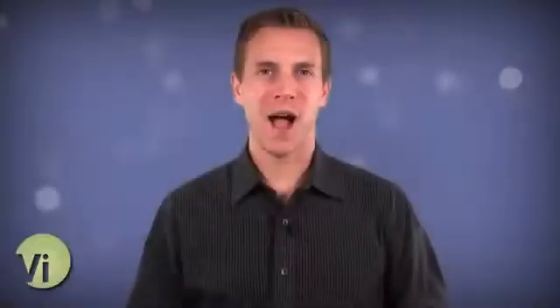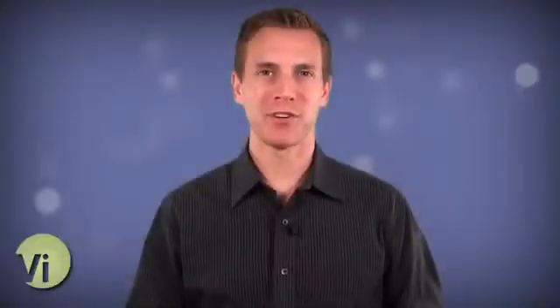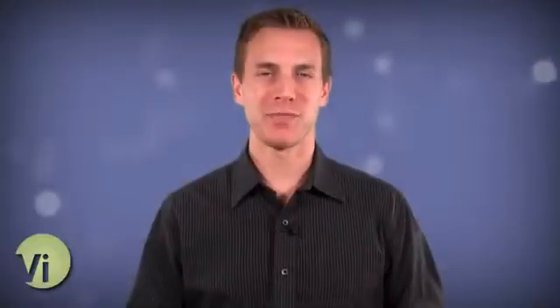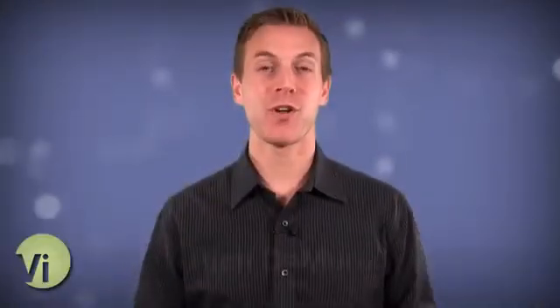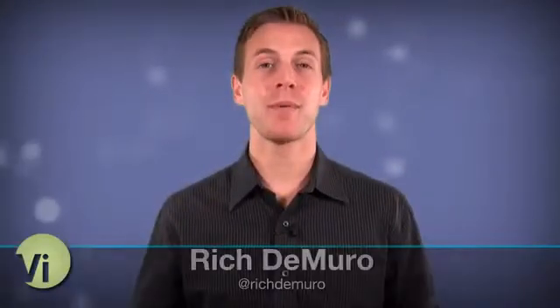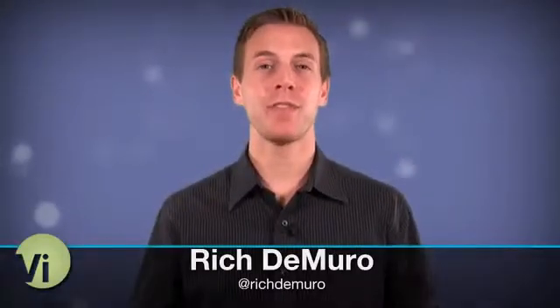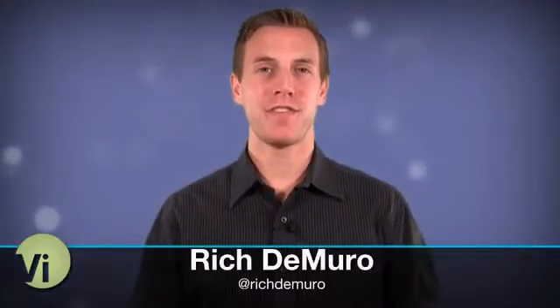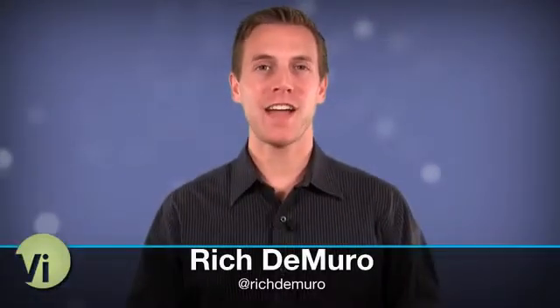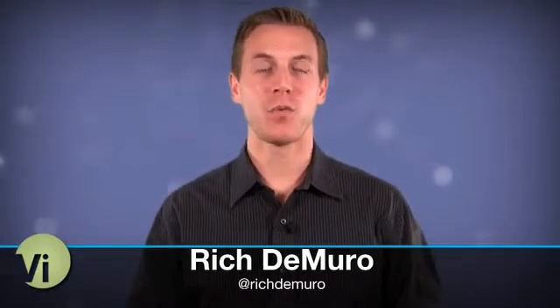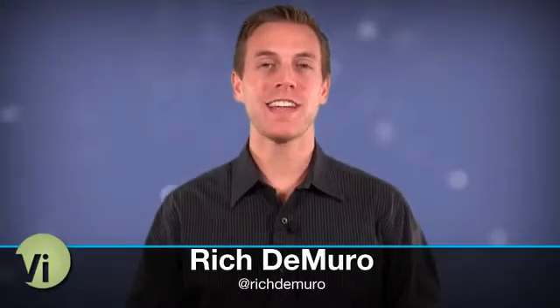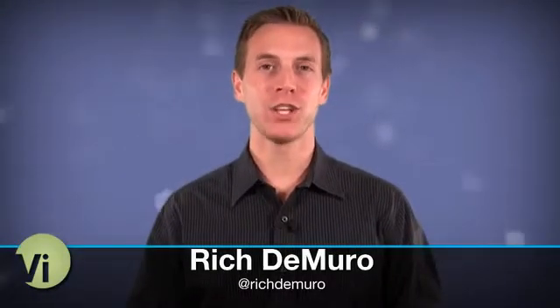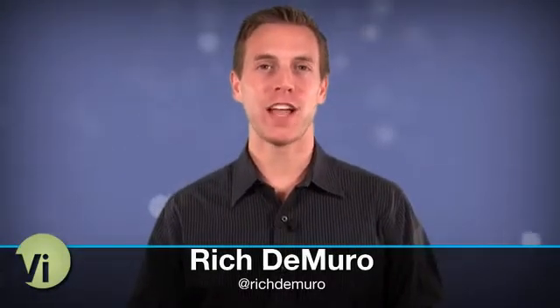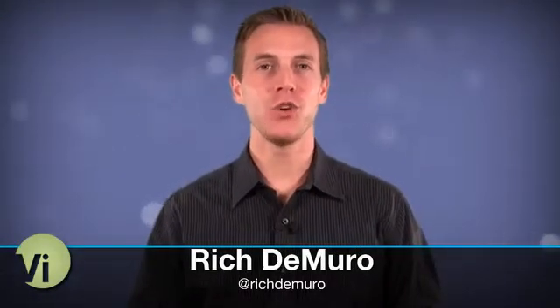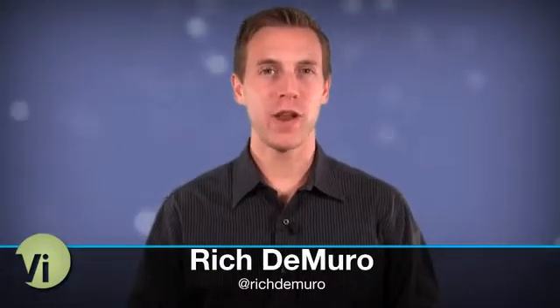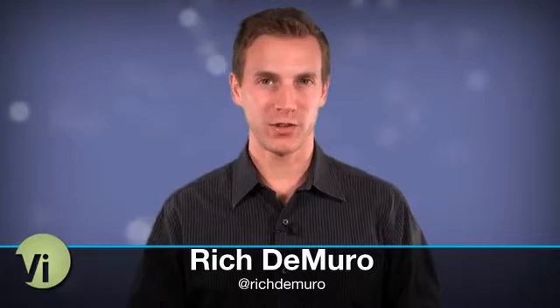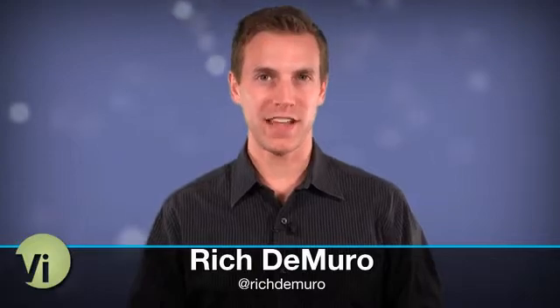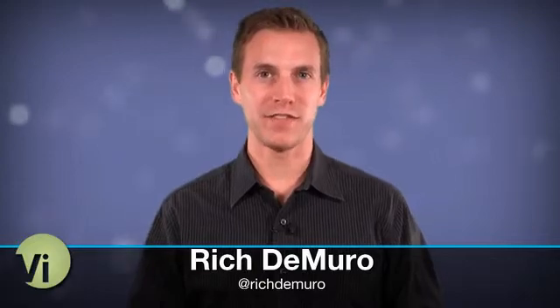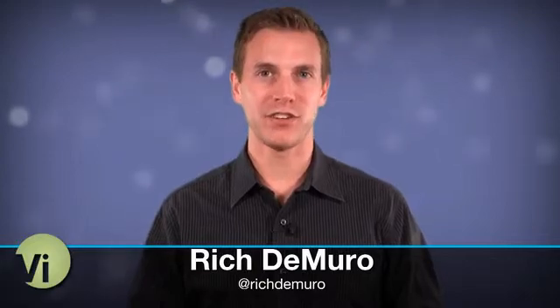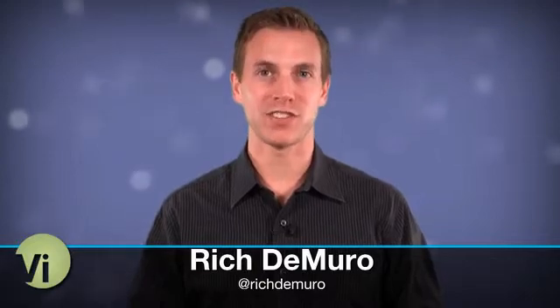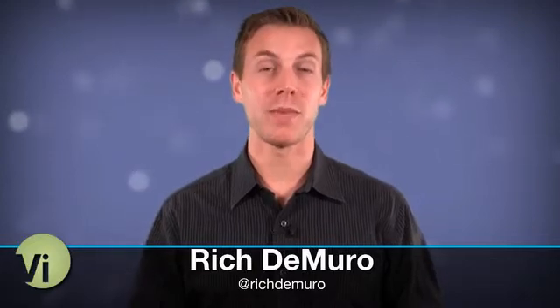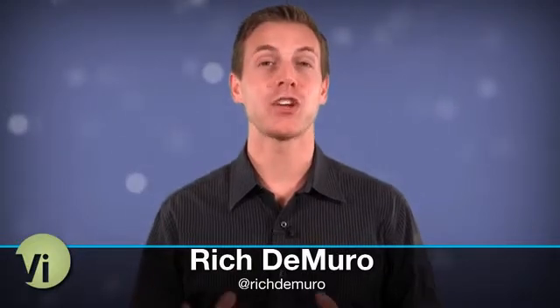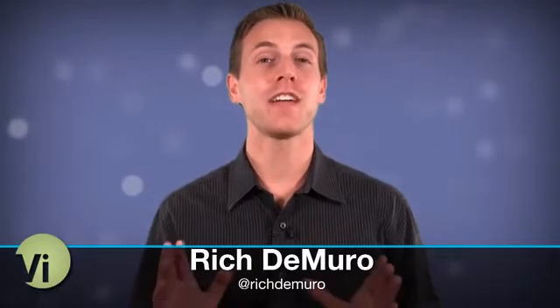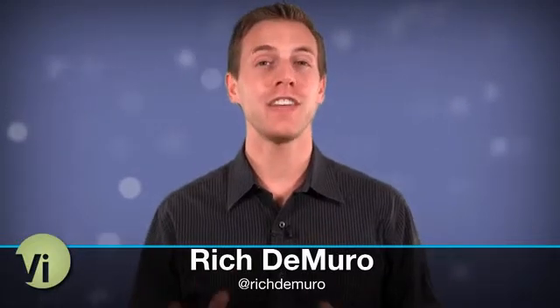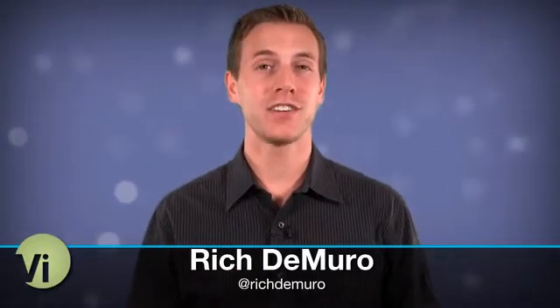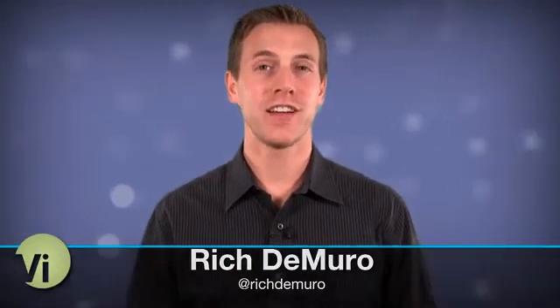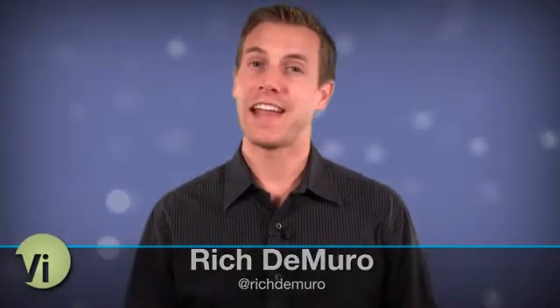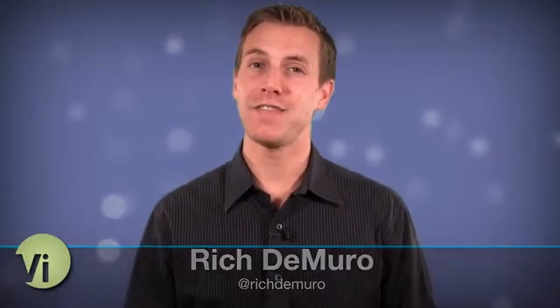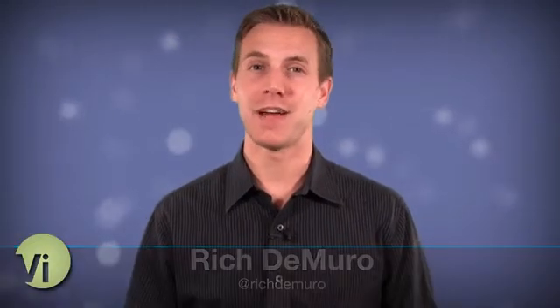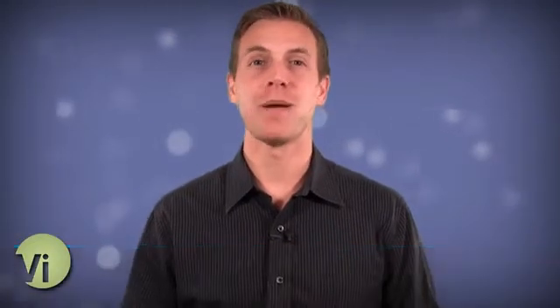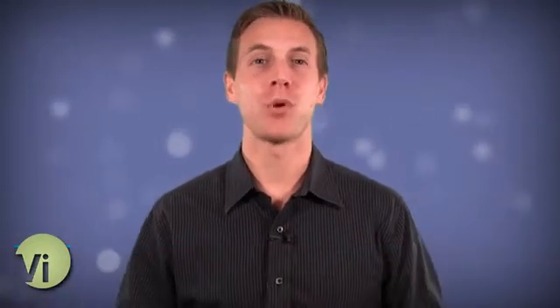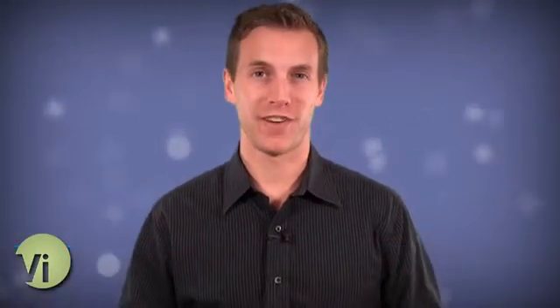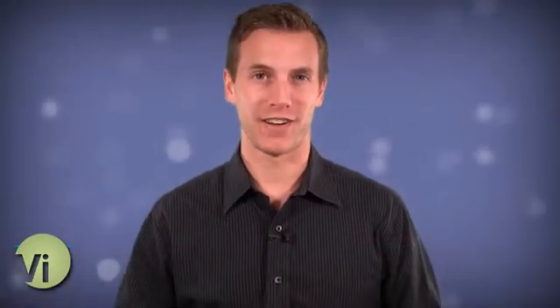I'm Rich DeMuro. Coming up in The Five, we're taking a look at new Windows 7 features that will make your life easier and even a bit more fun.